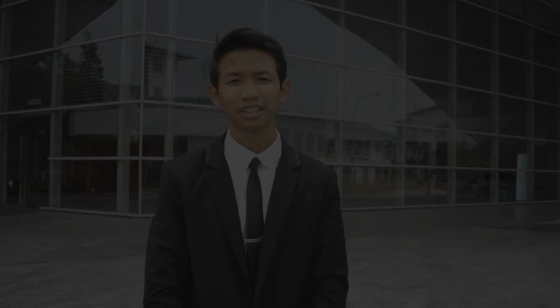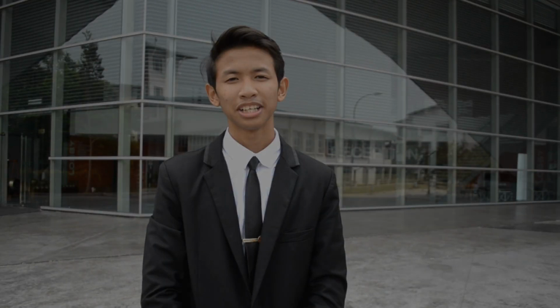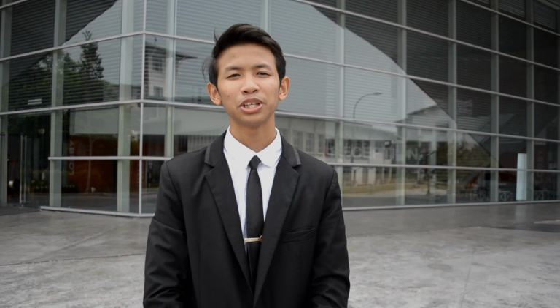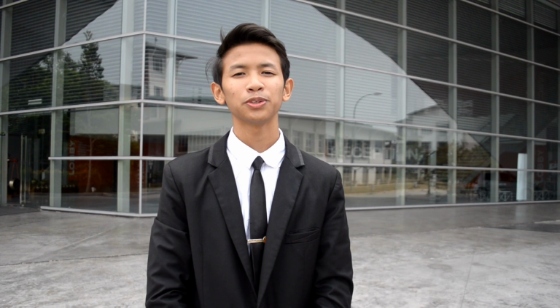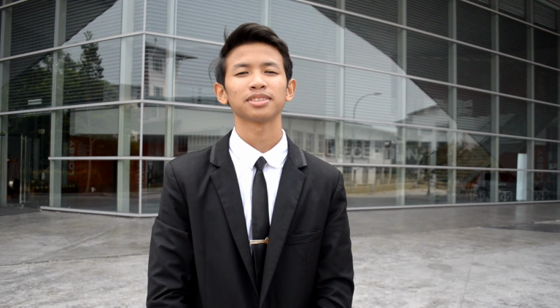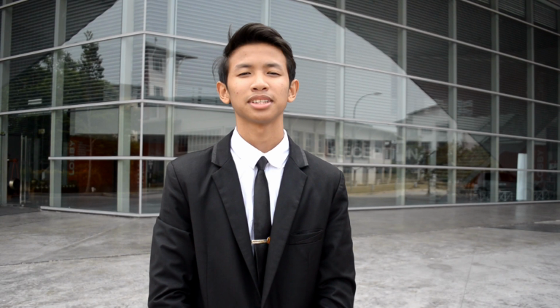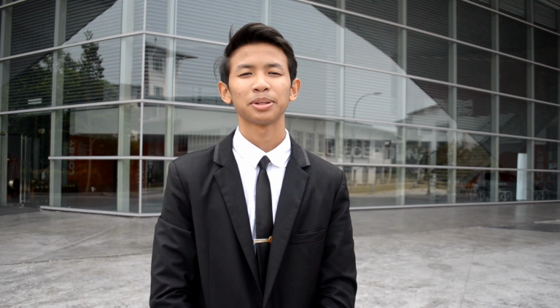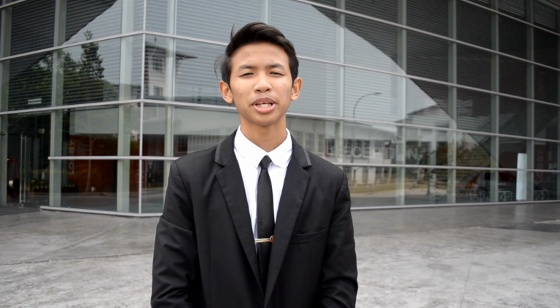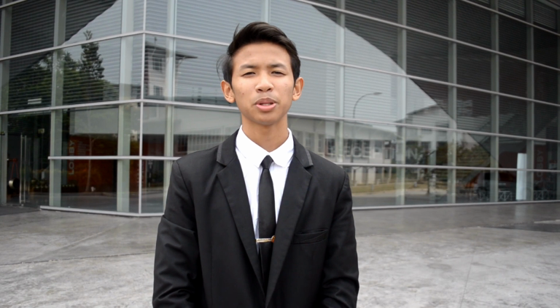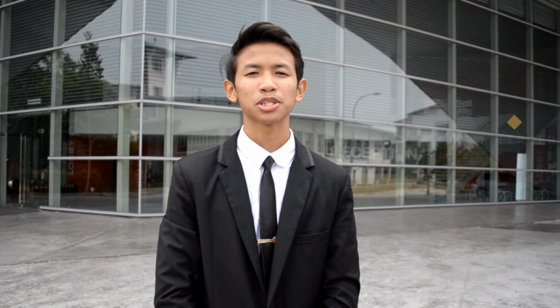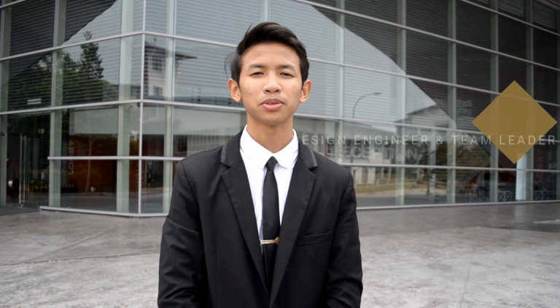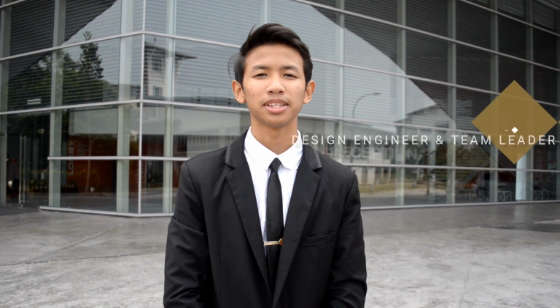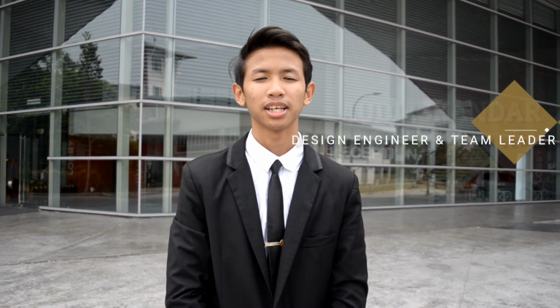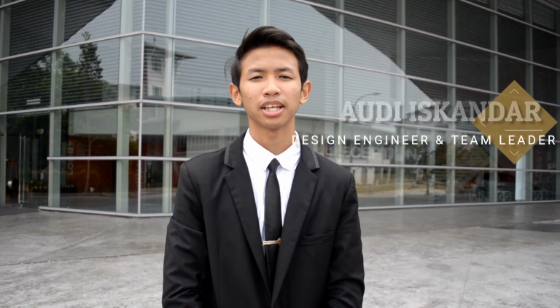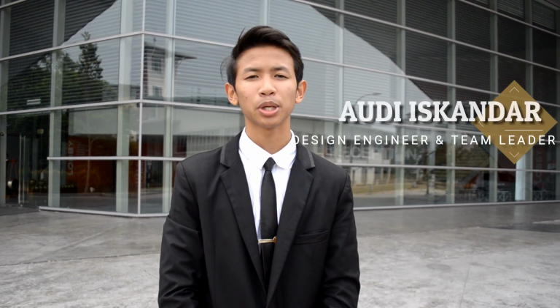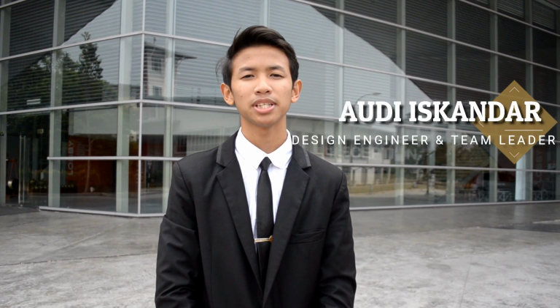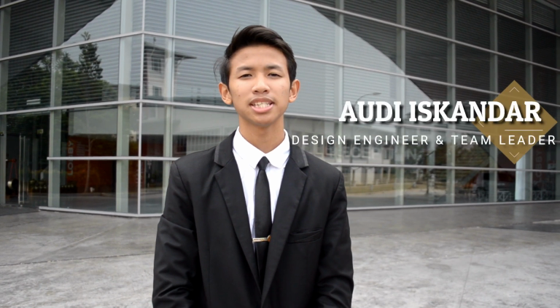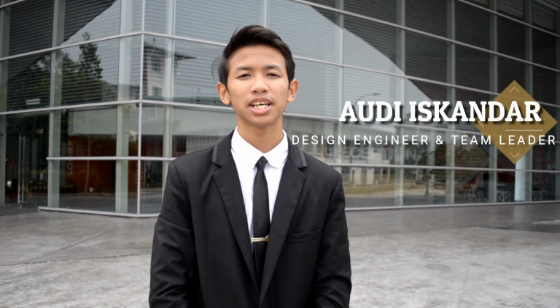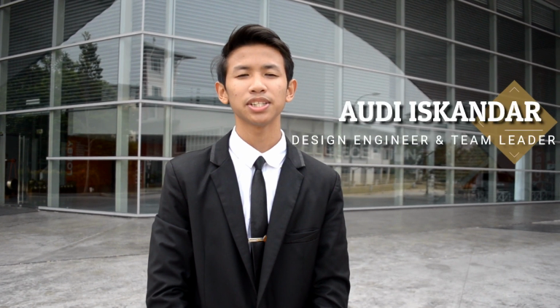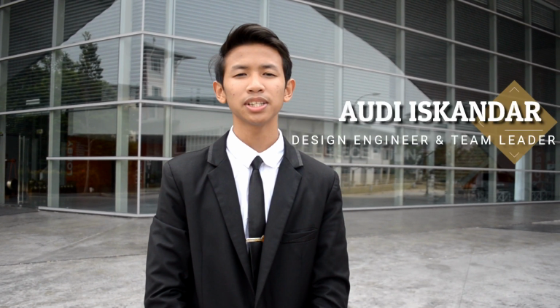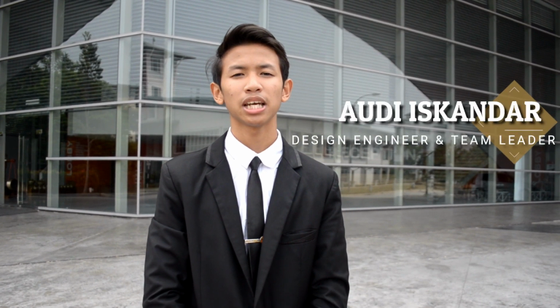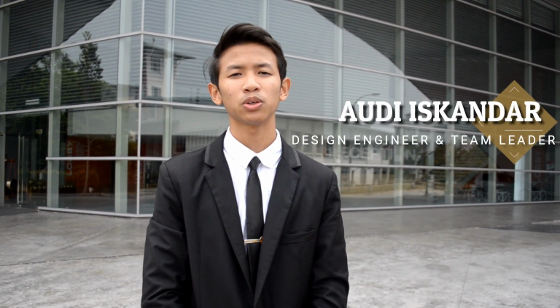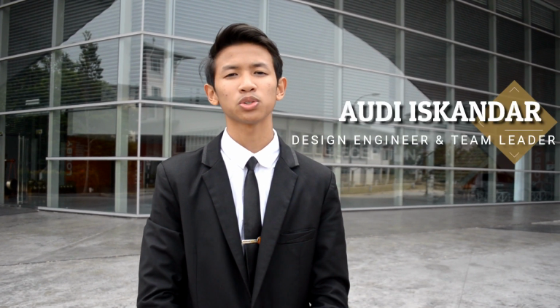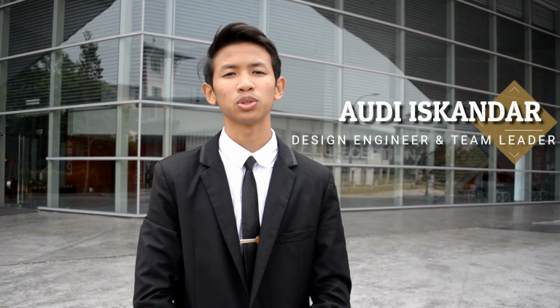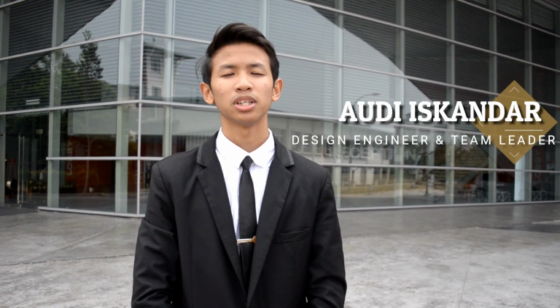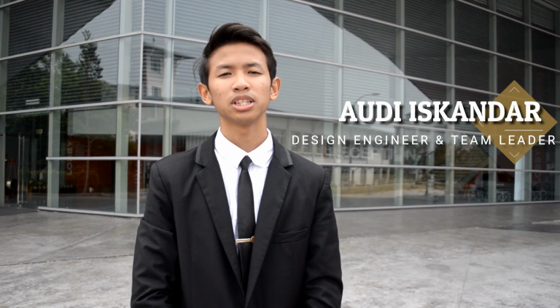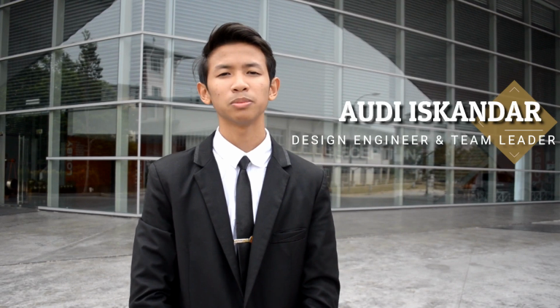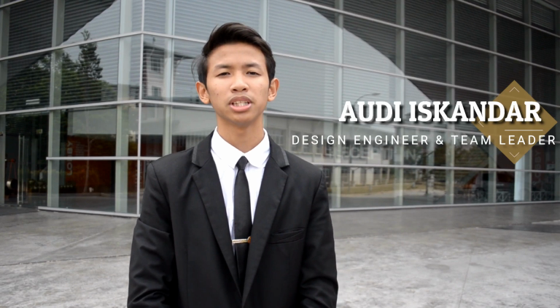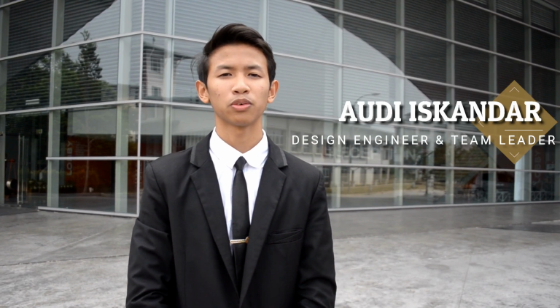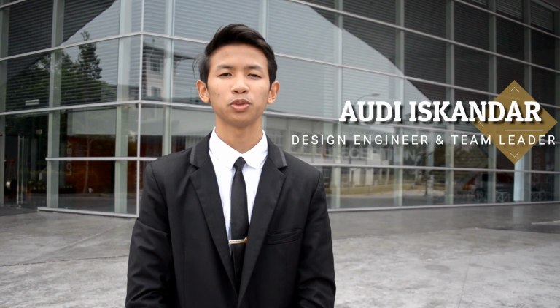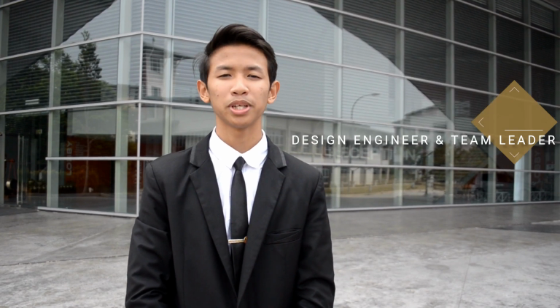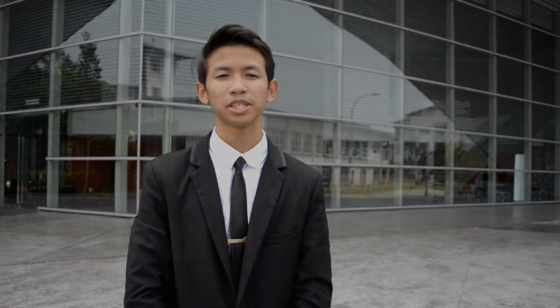Hello, my name is Audie and I am the design engineer and also the team leader of the Premier Team.